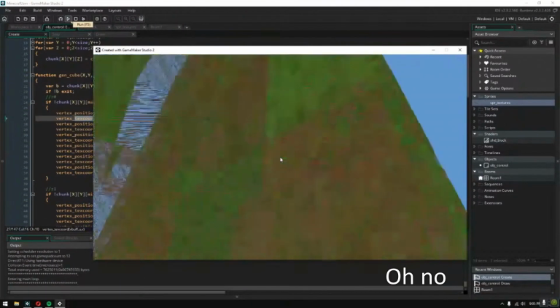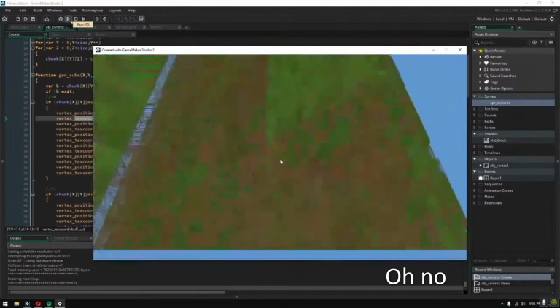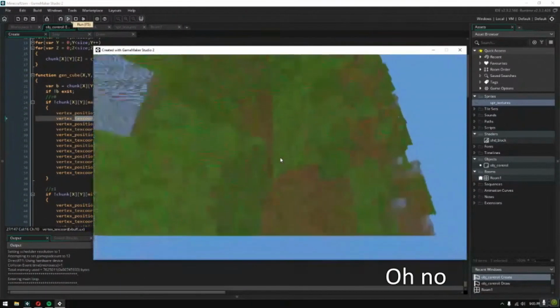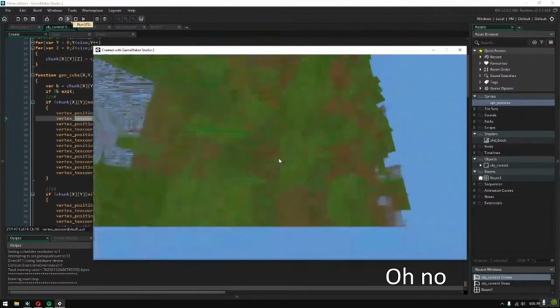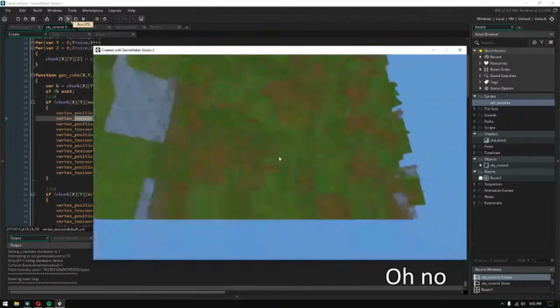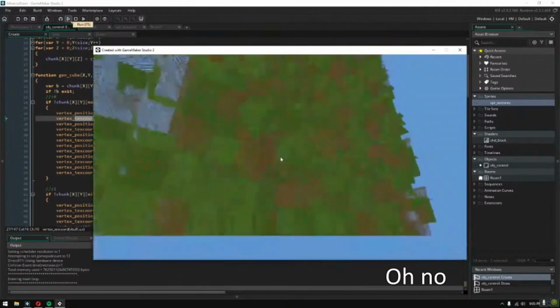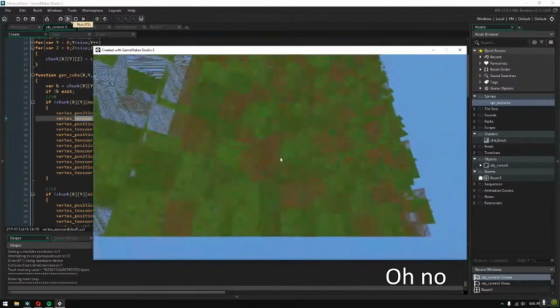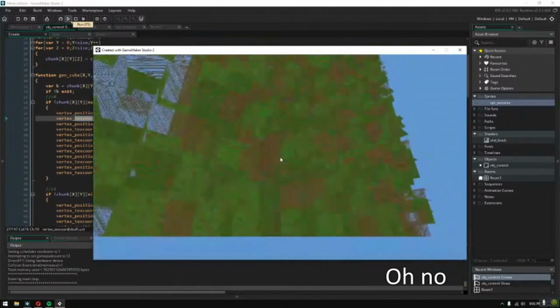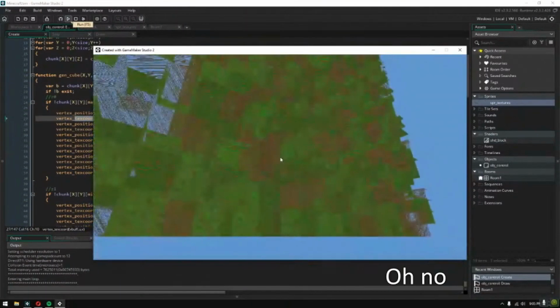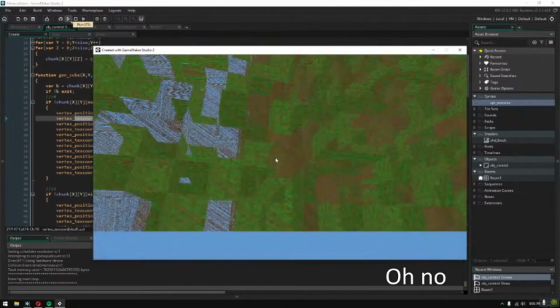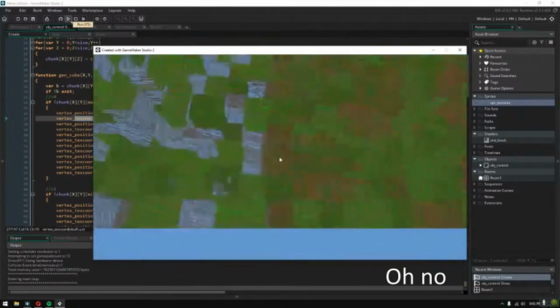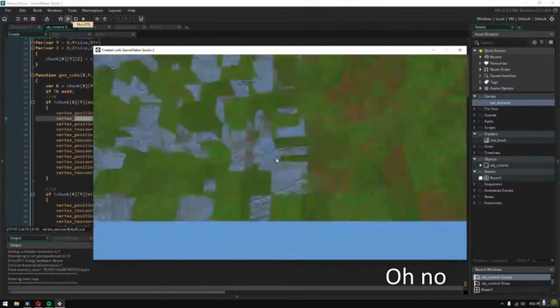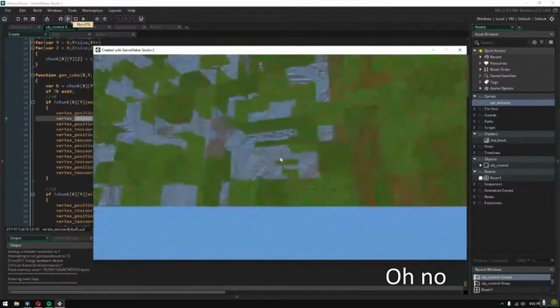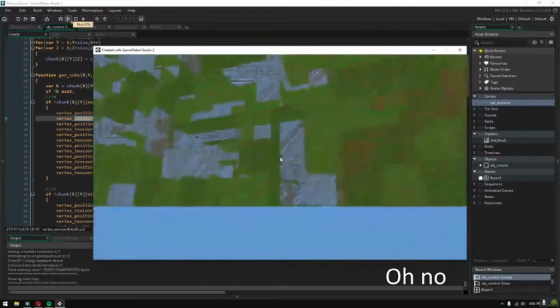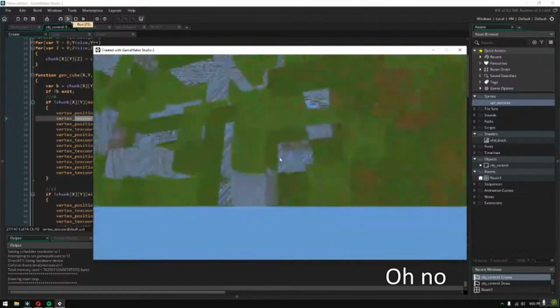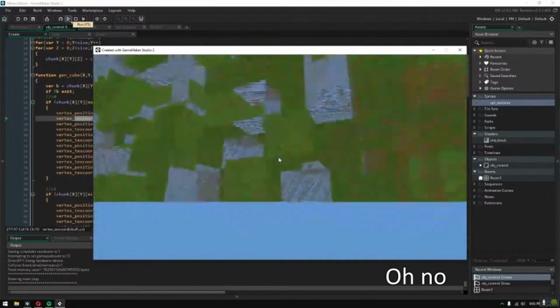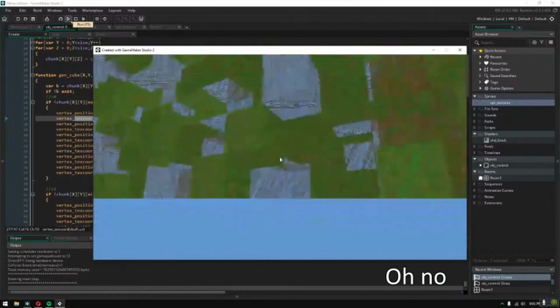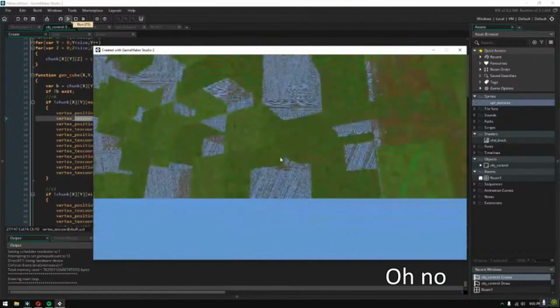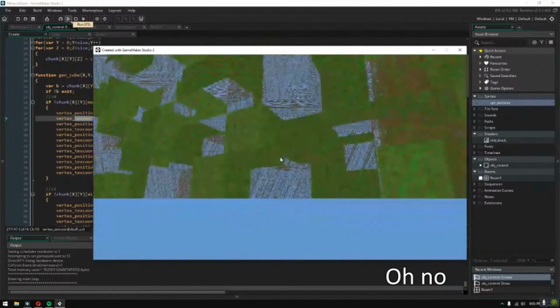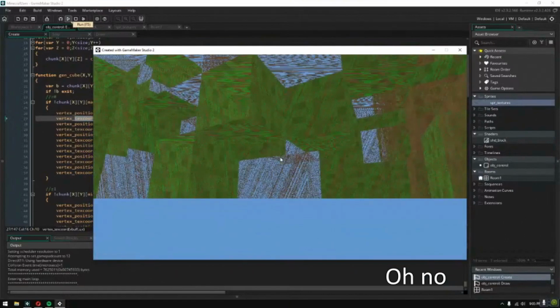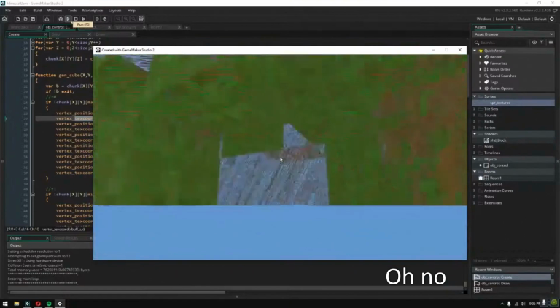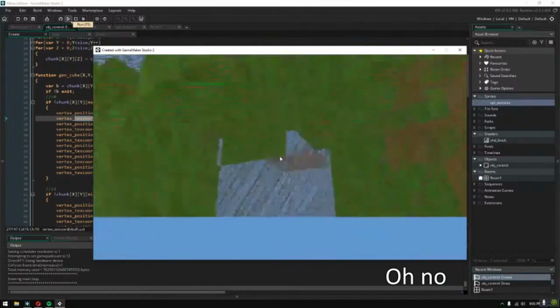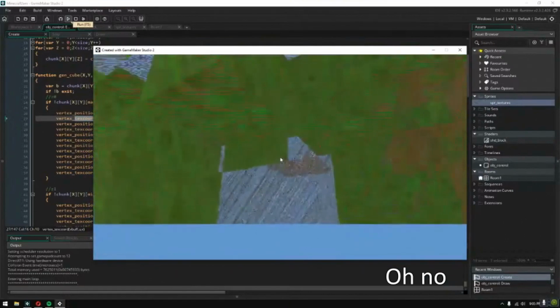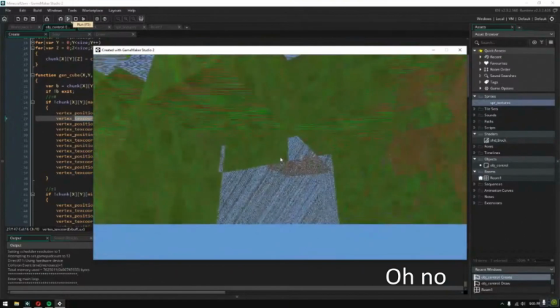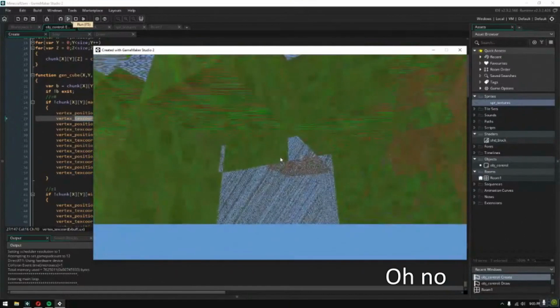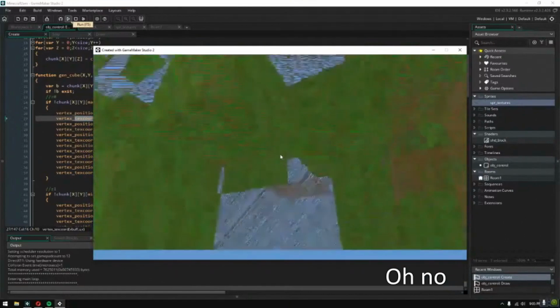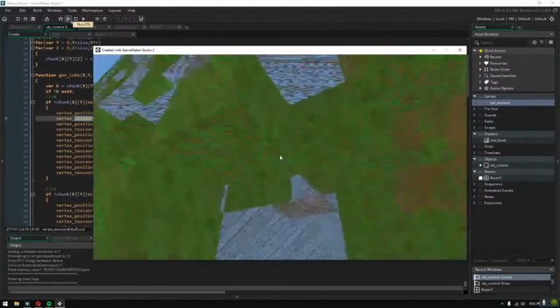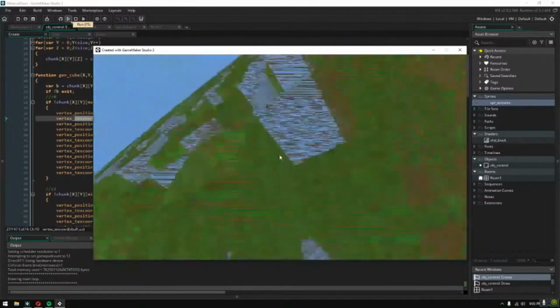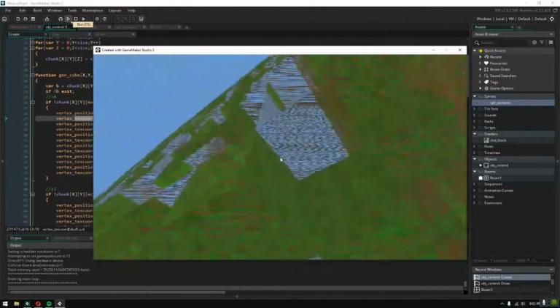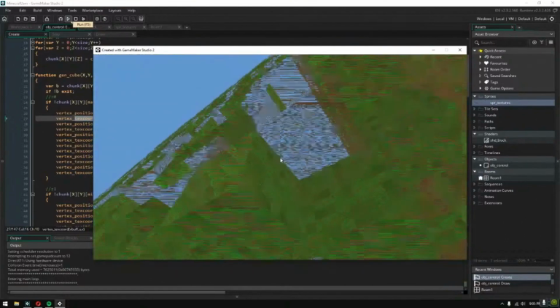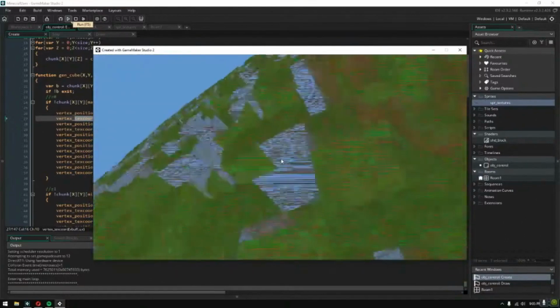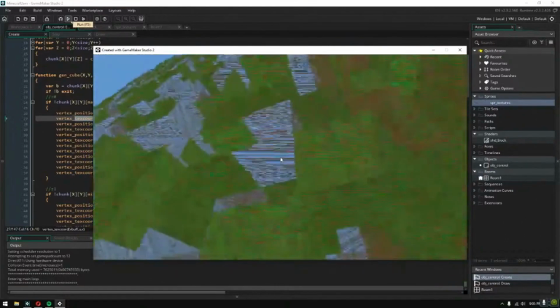Something went wrong with the block texturing. I imagine it's ruining YouTube's video compression.